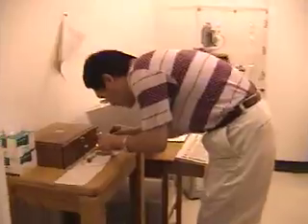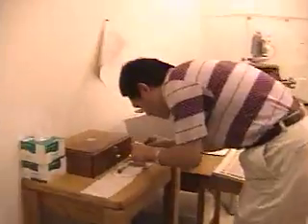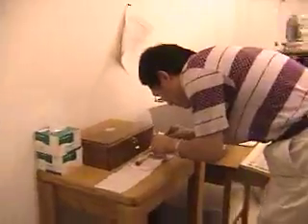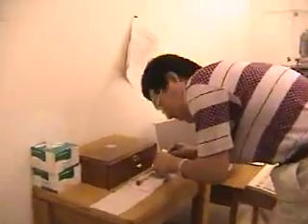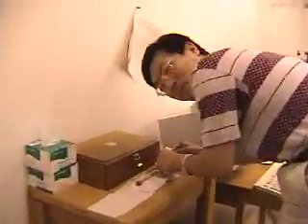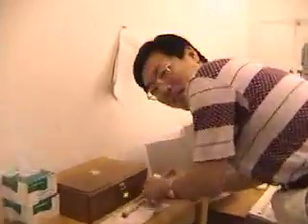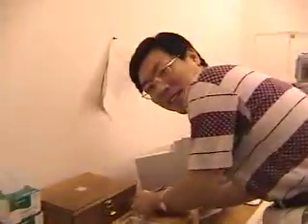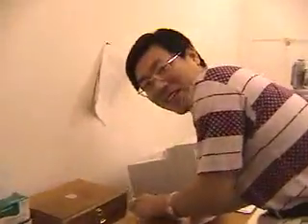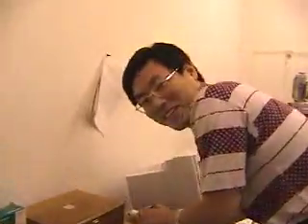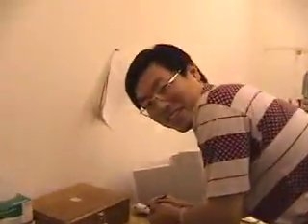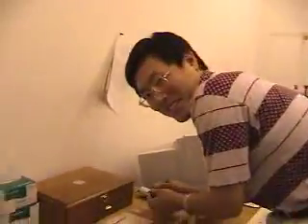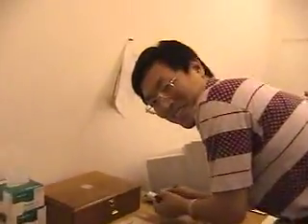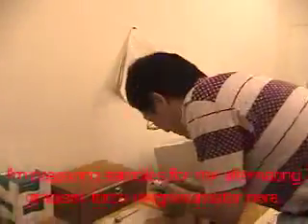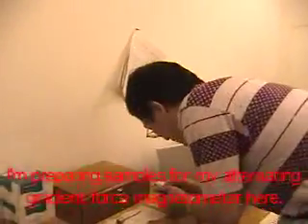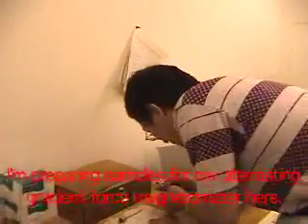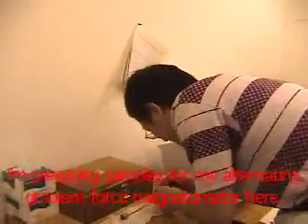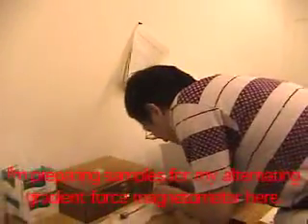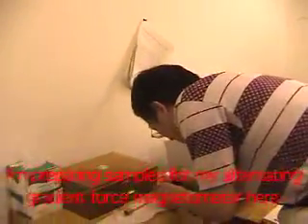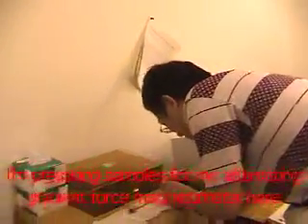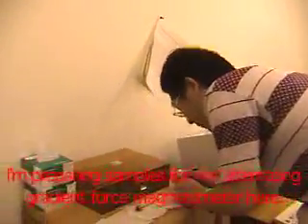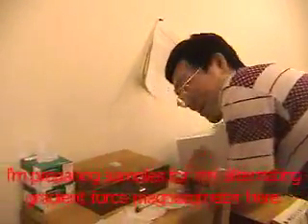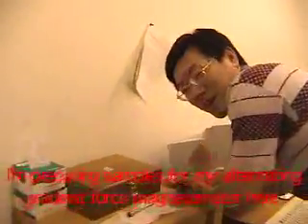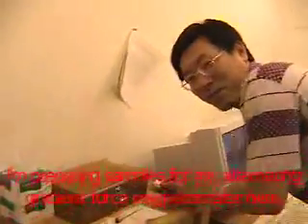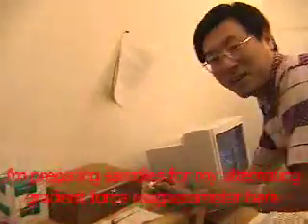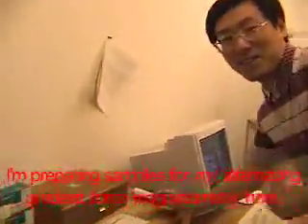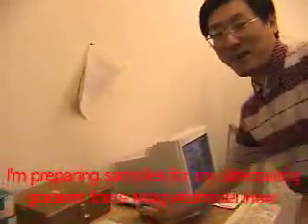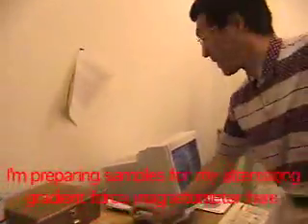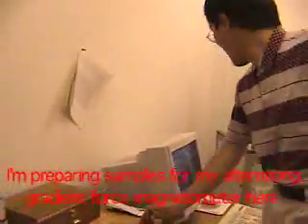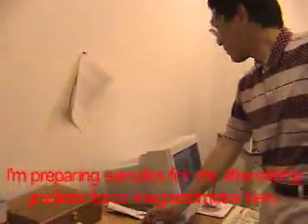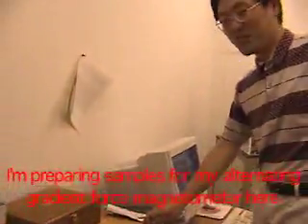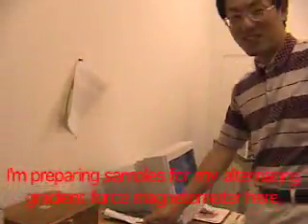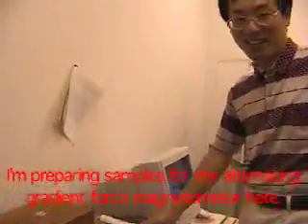Hey, Youngjae! What are you doing? I'm preparing samples for my micro-magnetic measurements here.